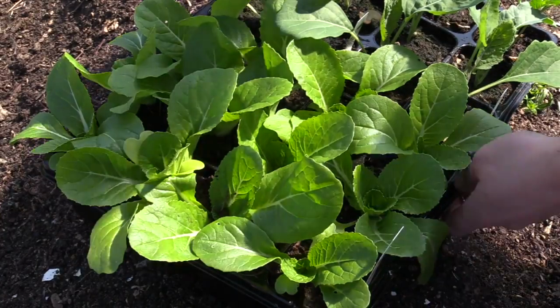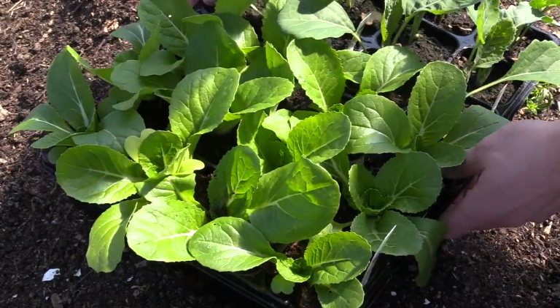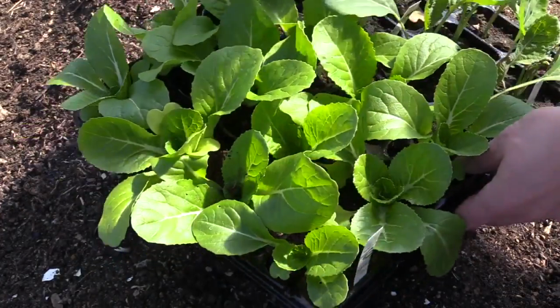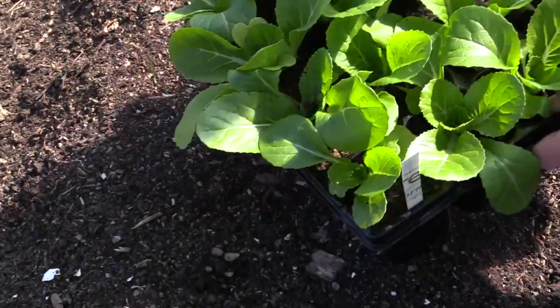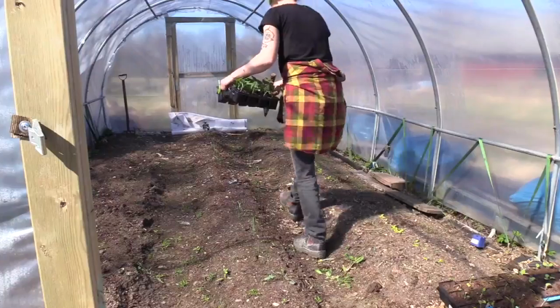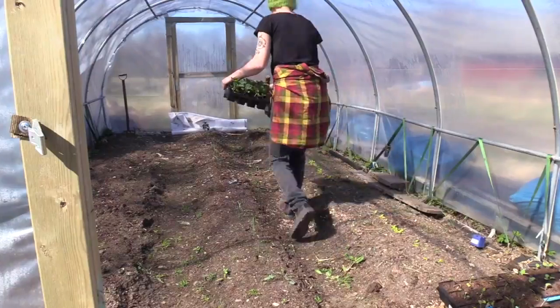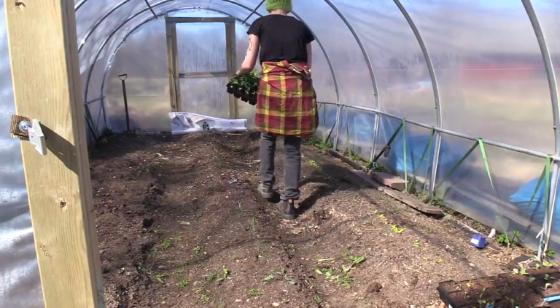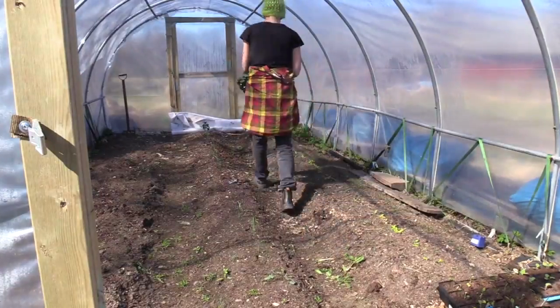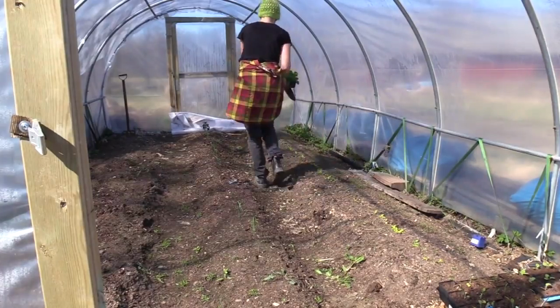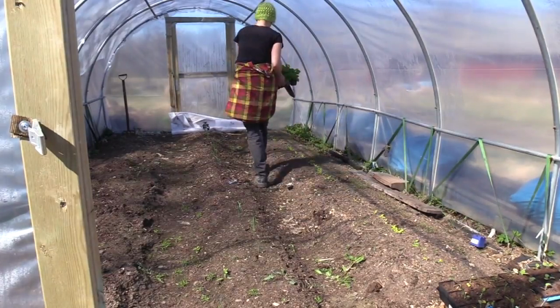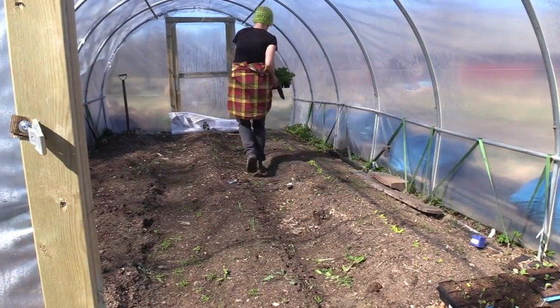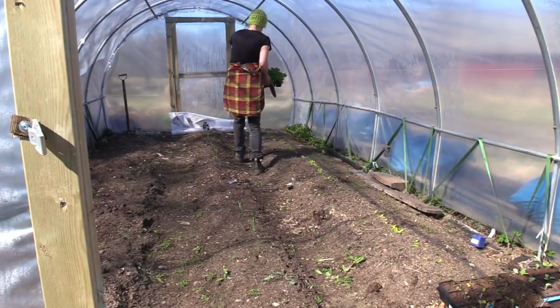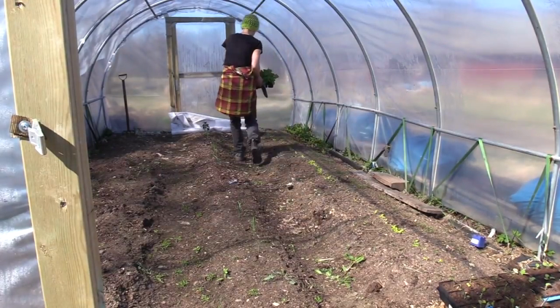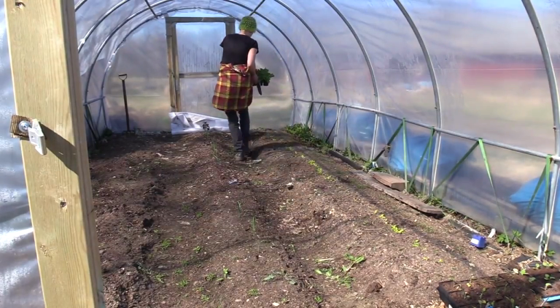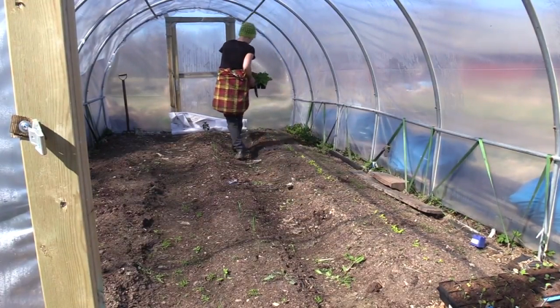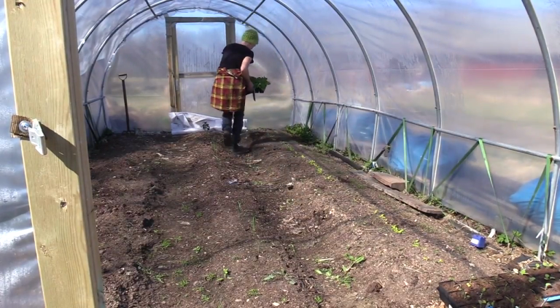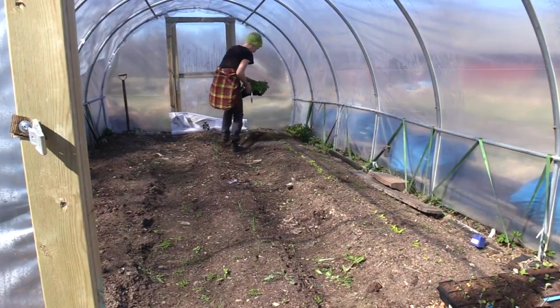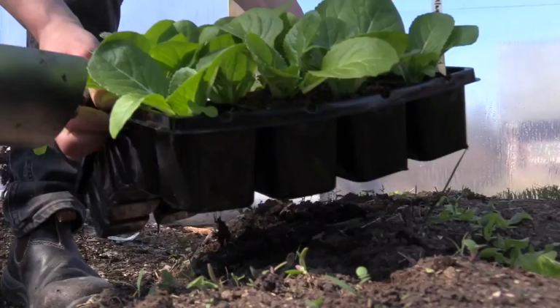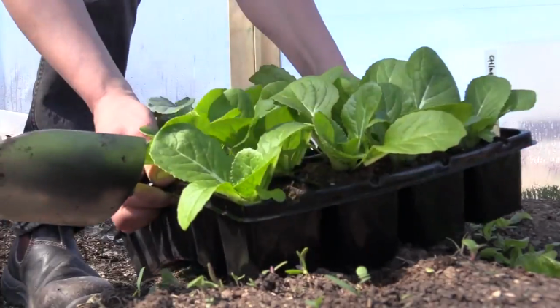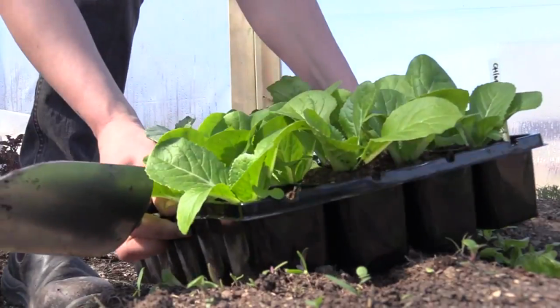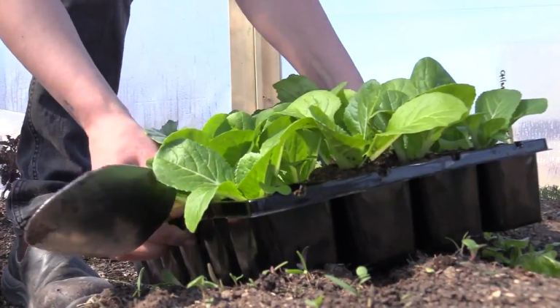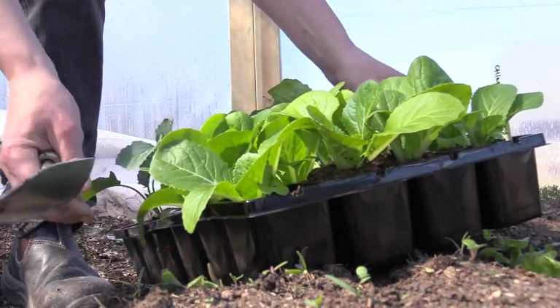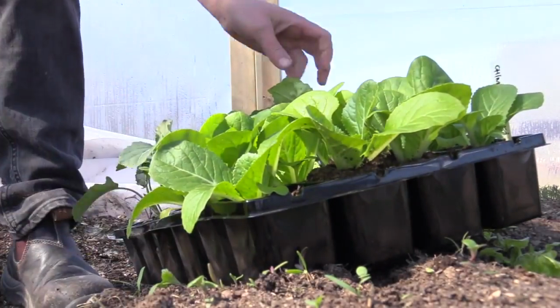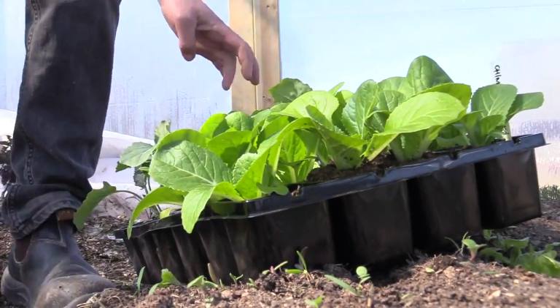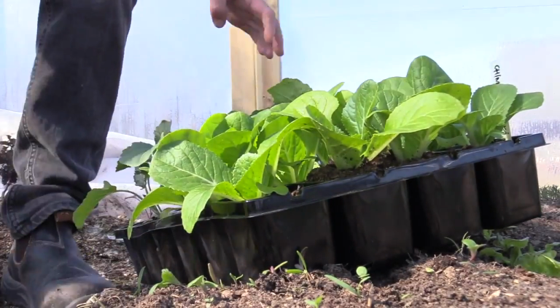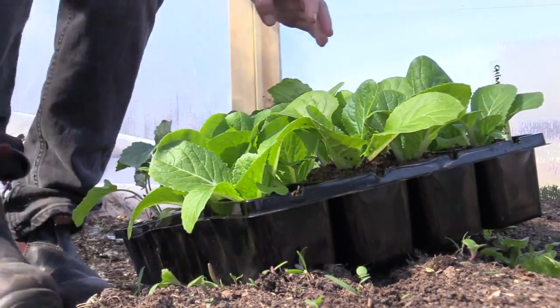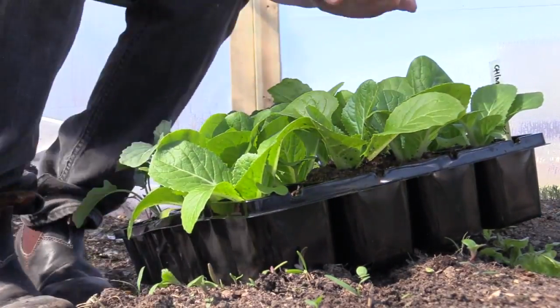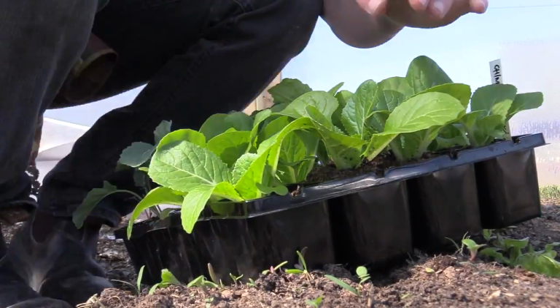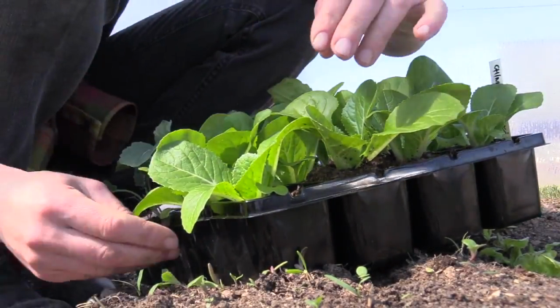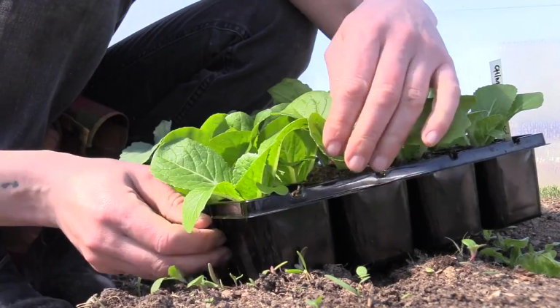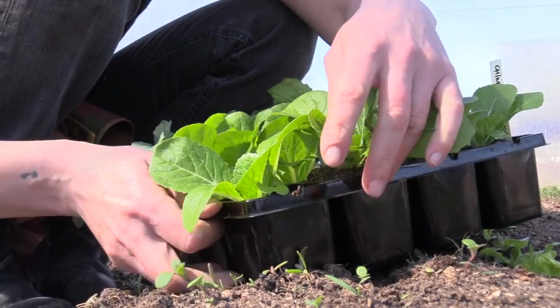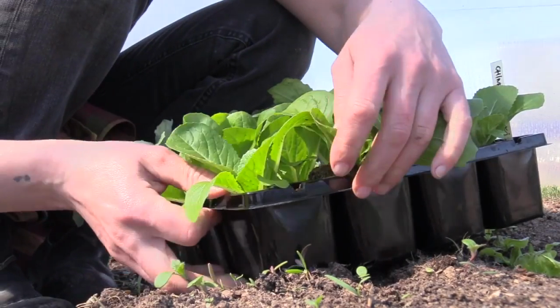Chinese cabbages are a bit difficult to succeed with in our Swedish climate. The timing has to be absolutely right.